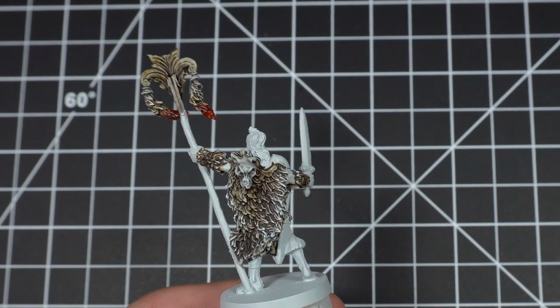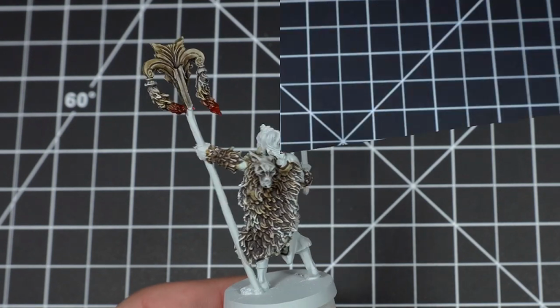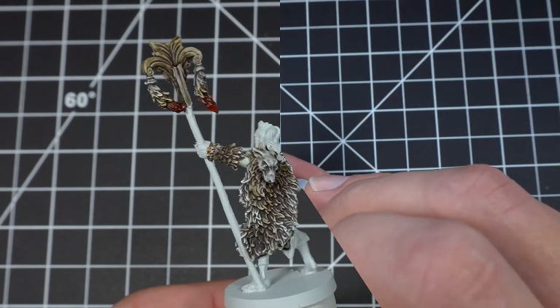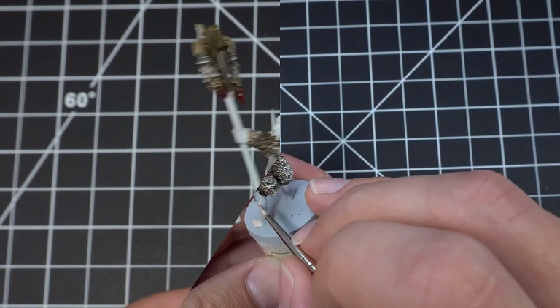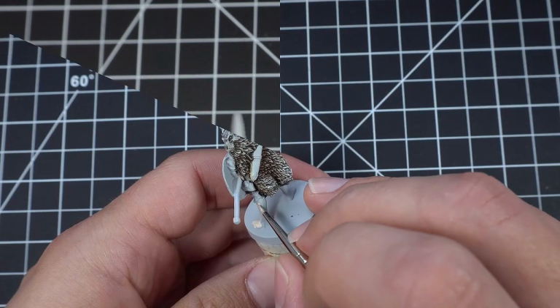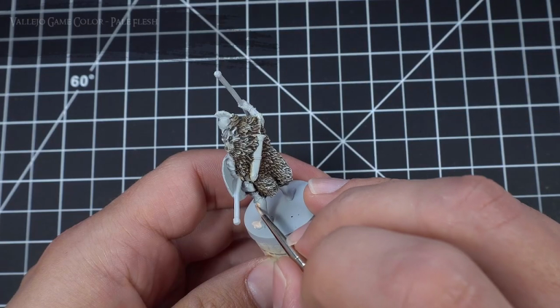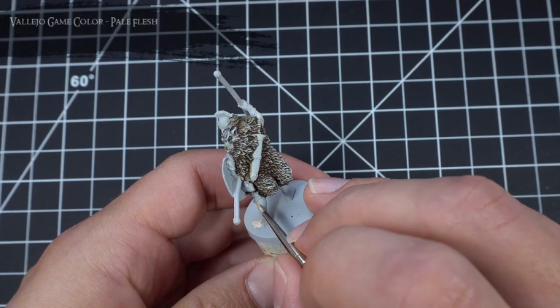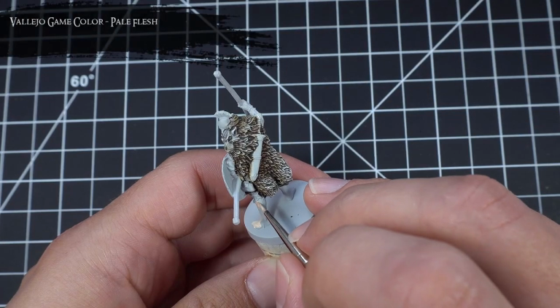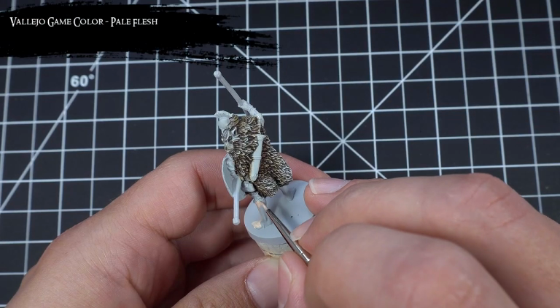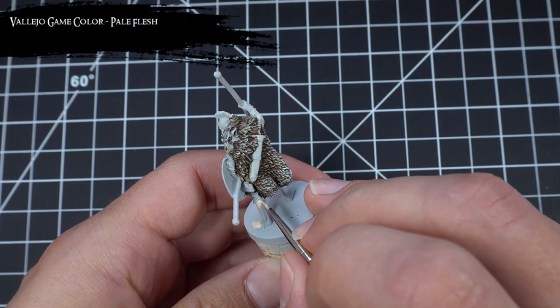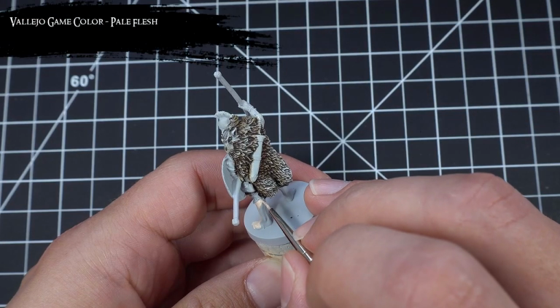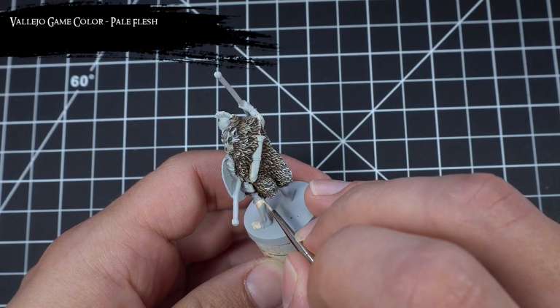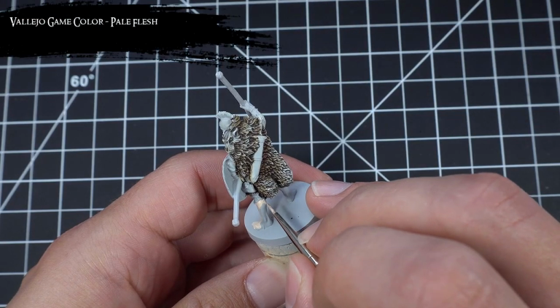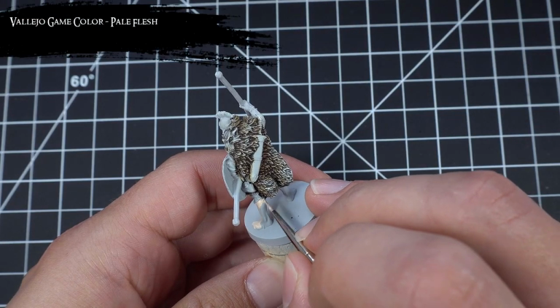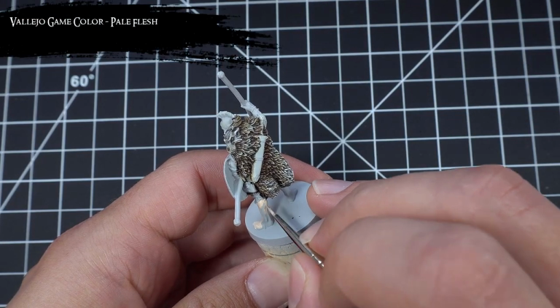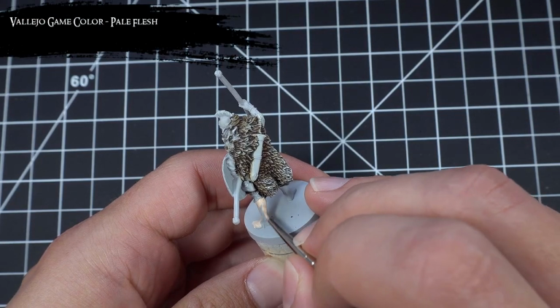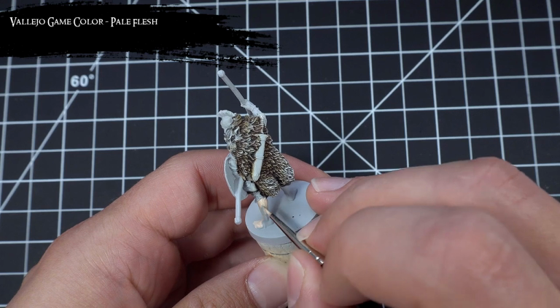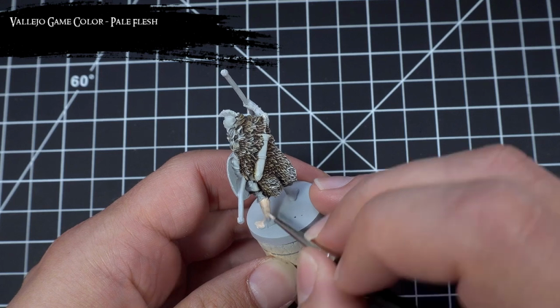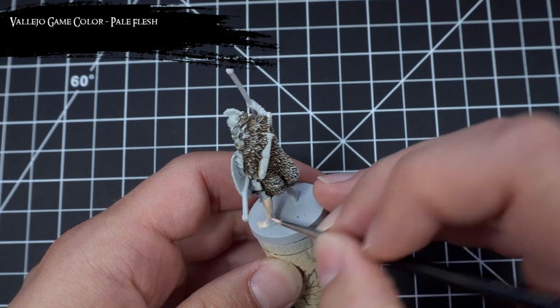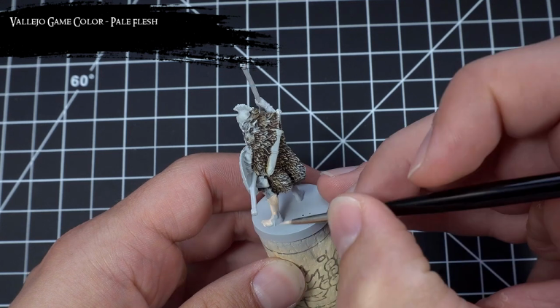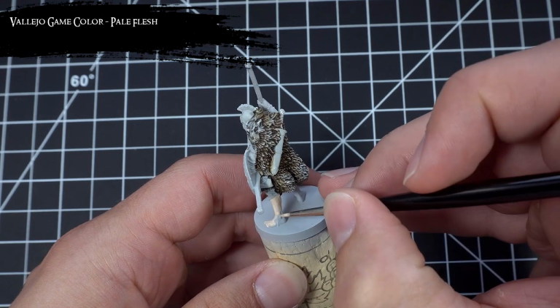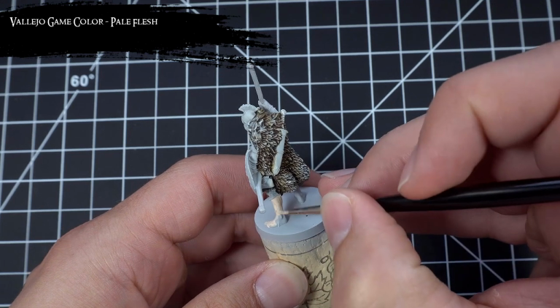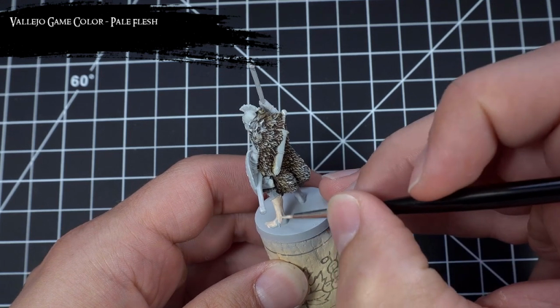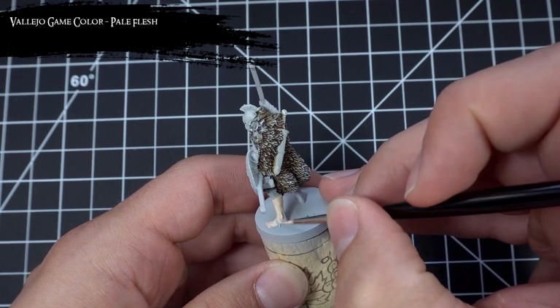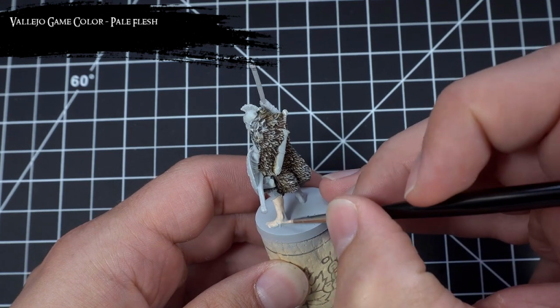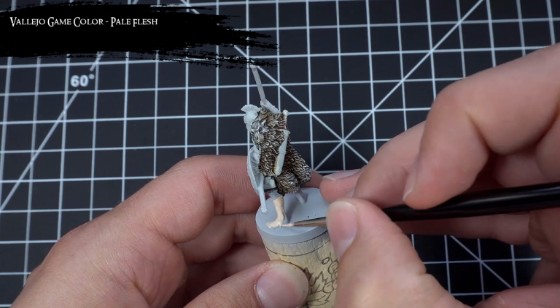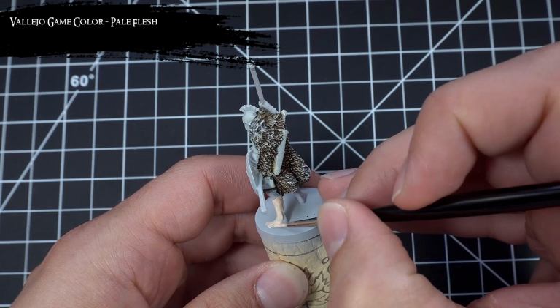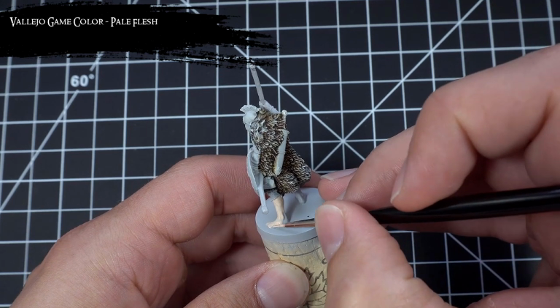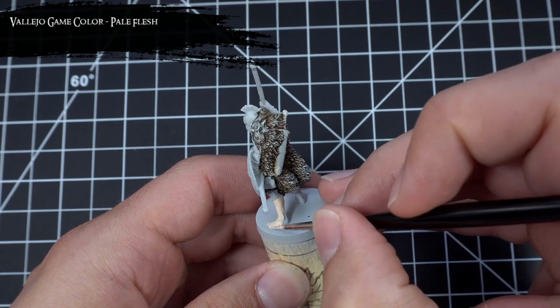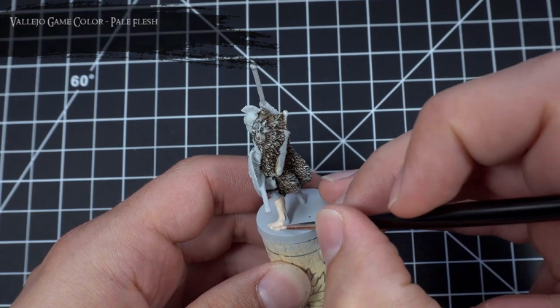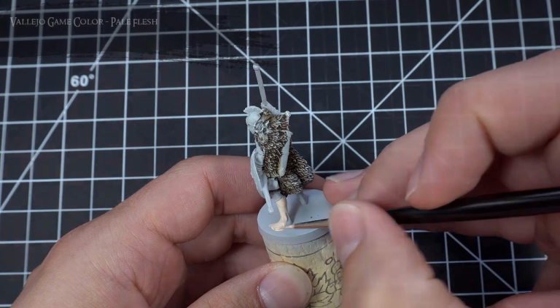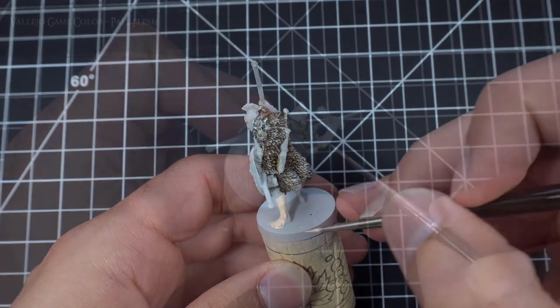Next I applied Pale Flesh to all the skin areas and, like most skin tones, this took two or three coats to get solid coverage.